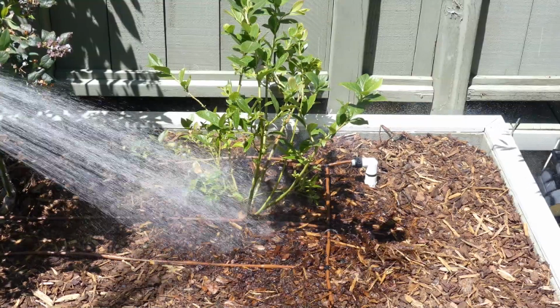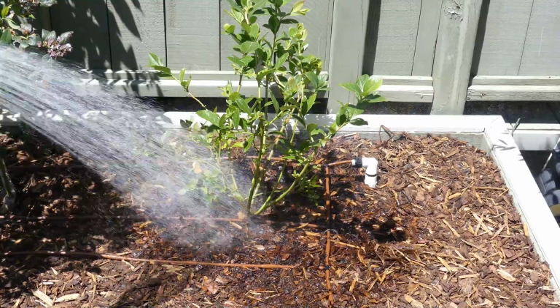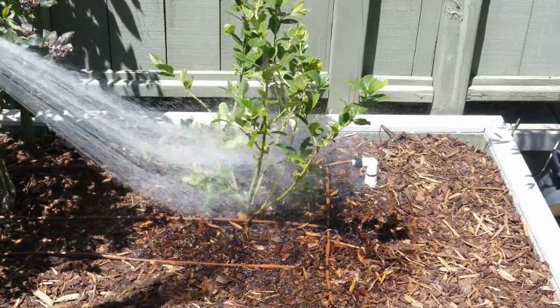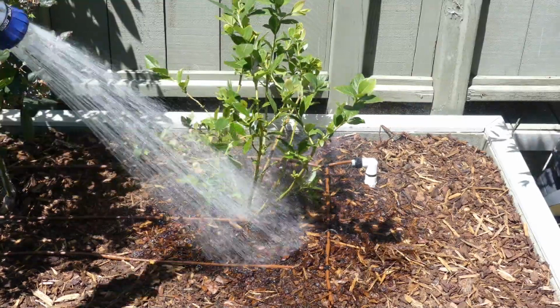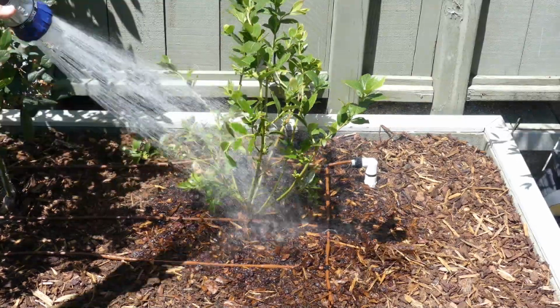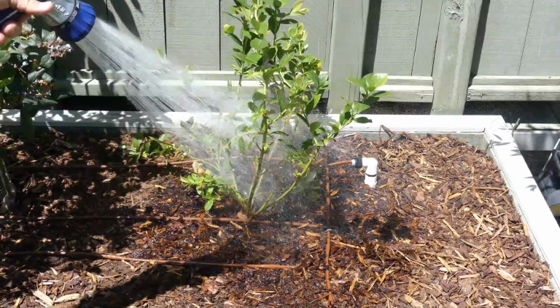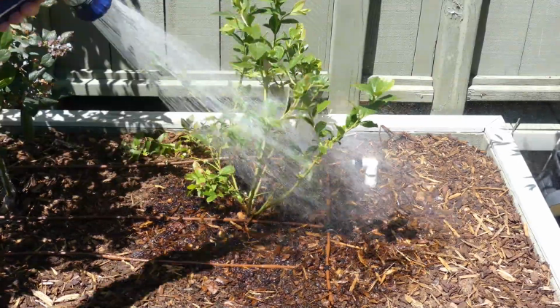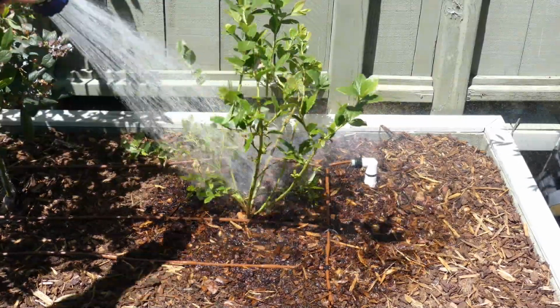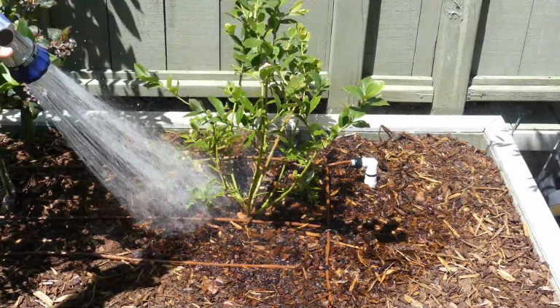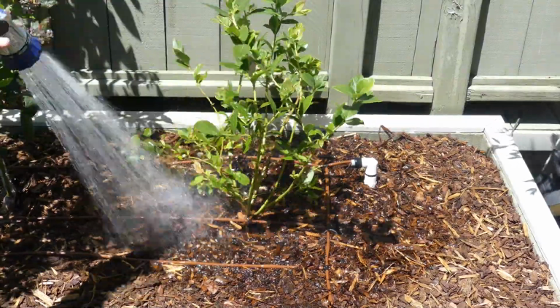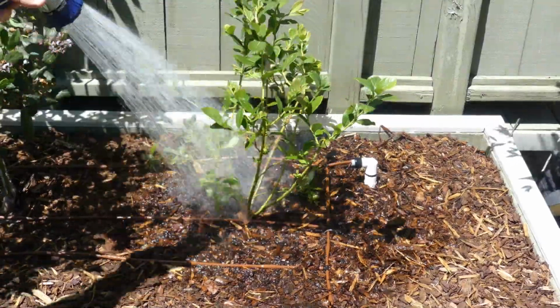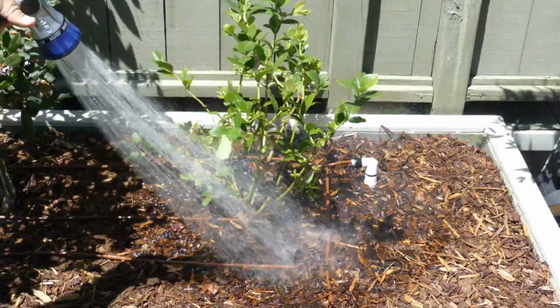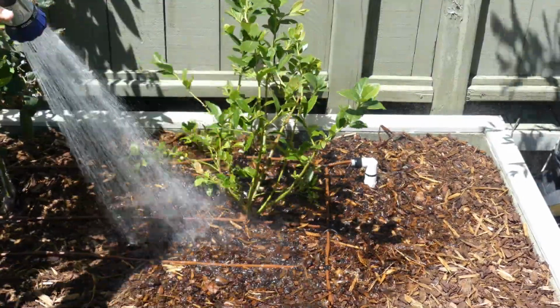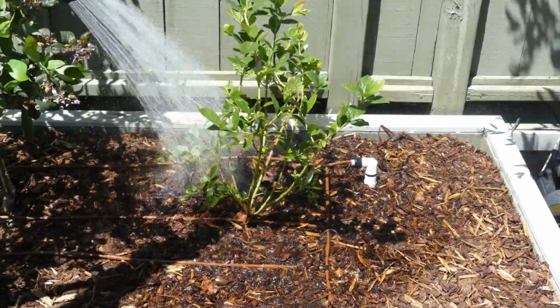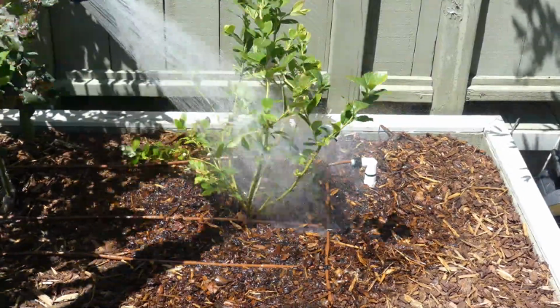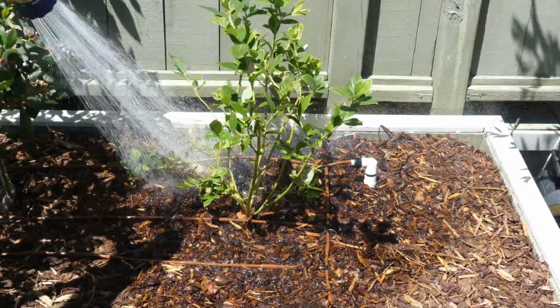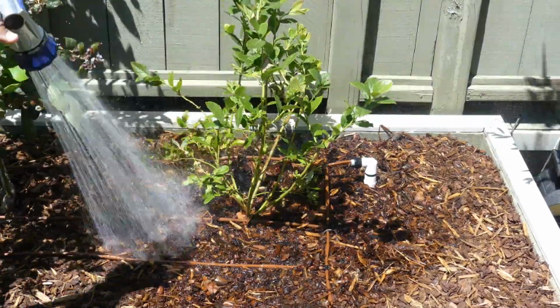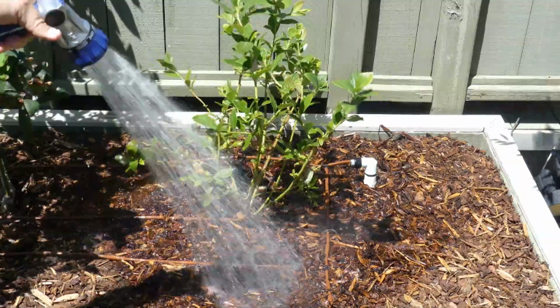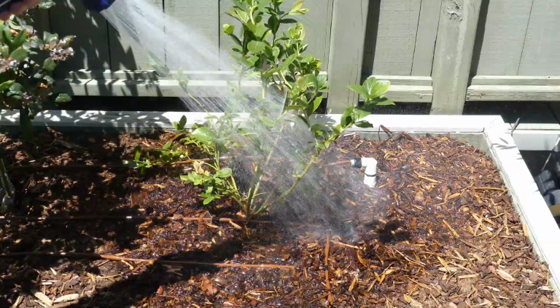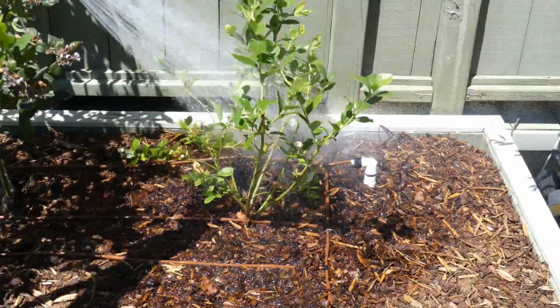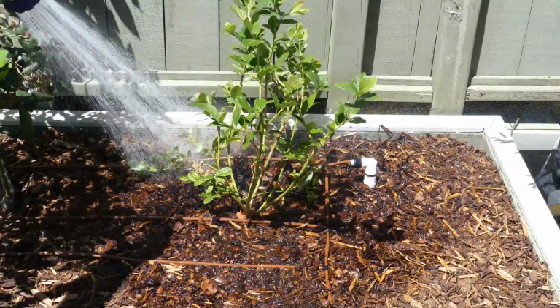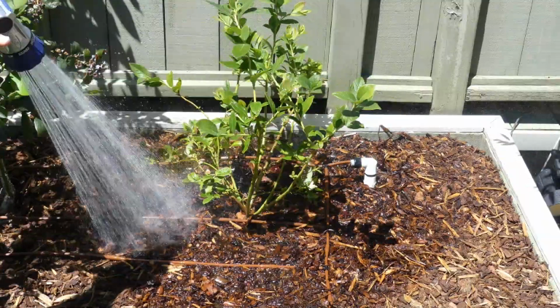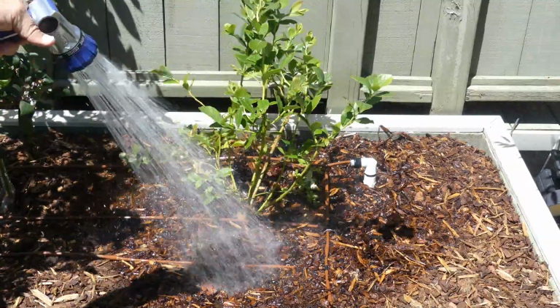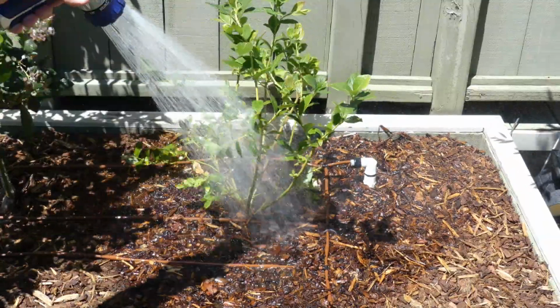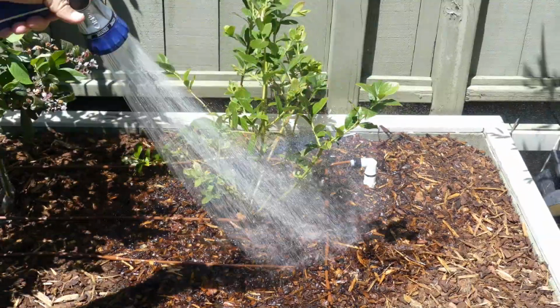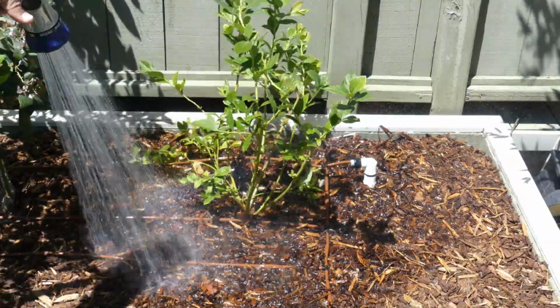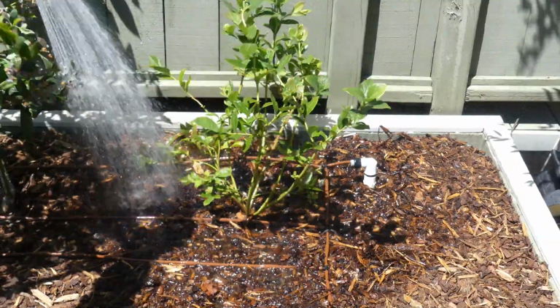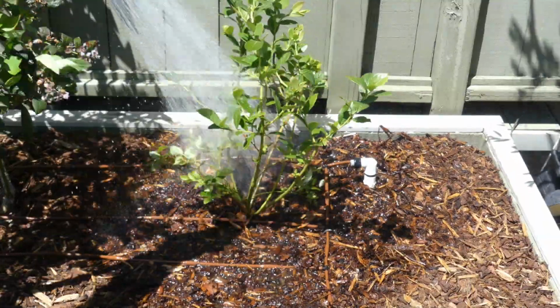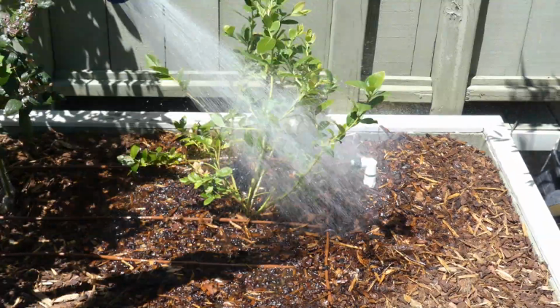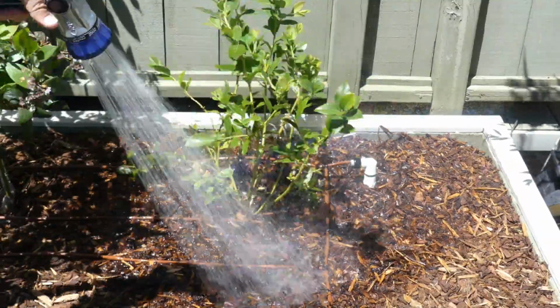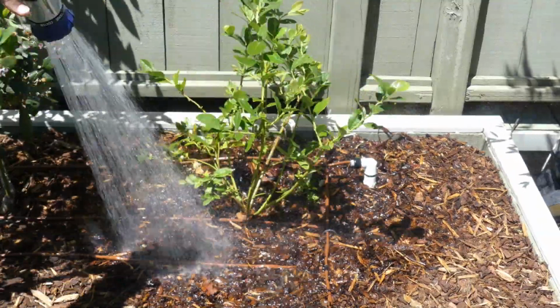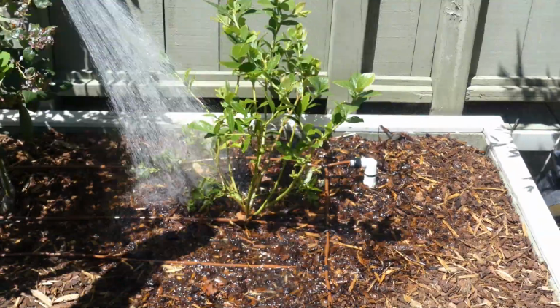Then when you're all done, water the plant in really, really well to get it started.